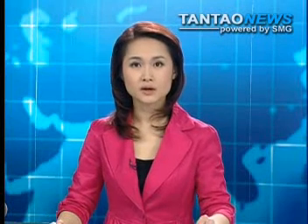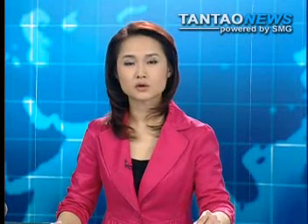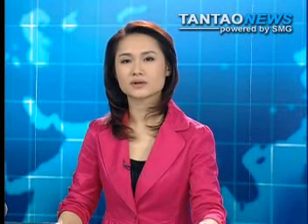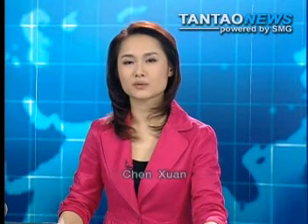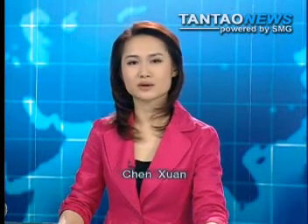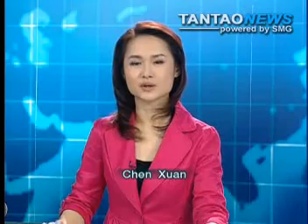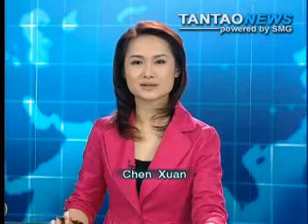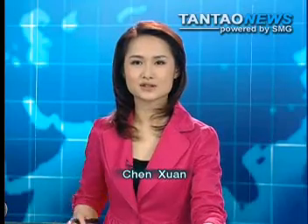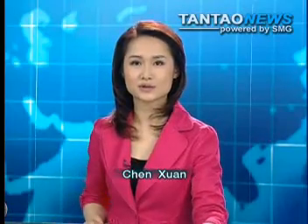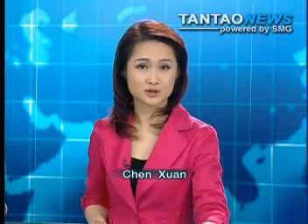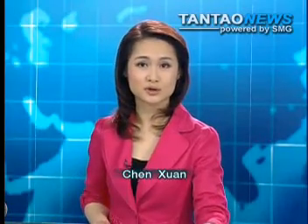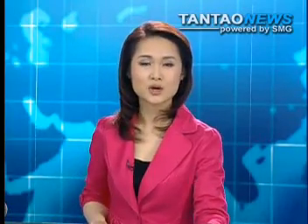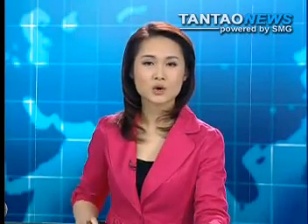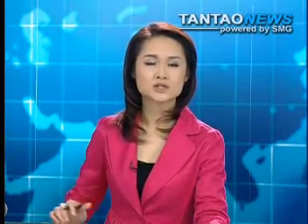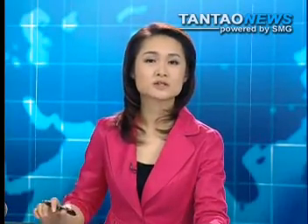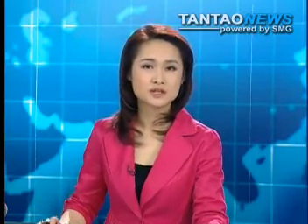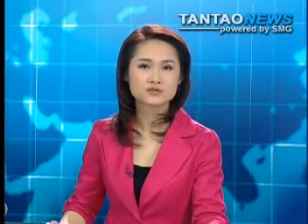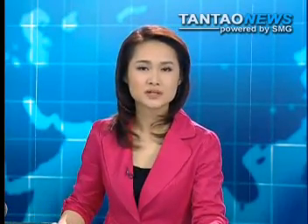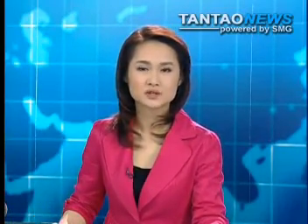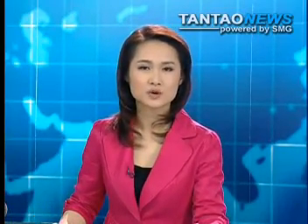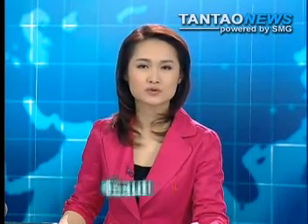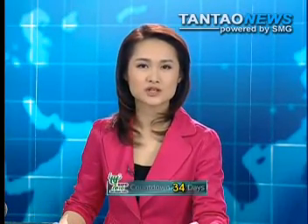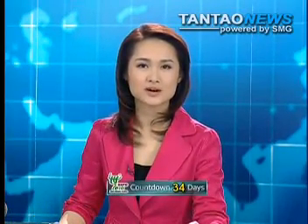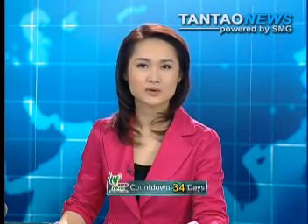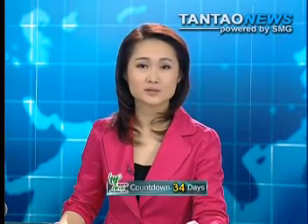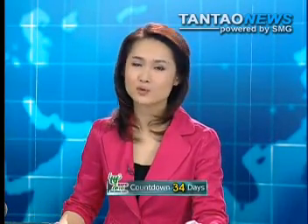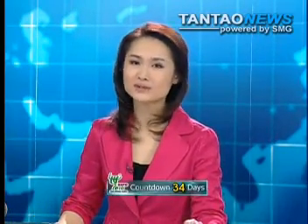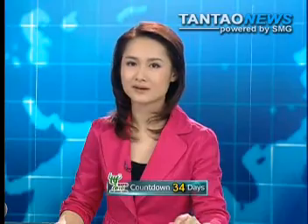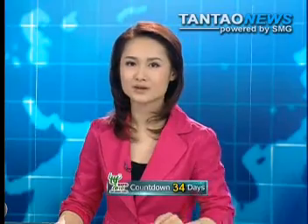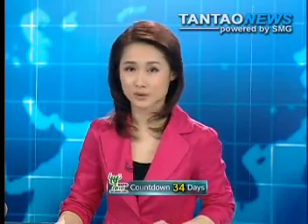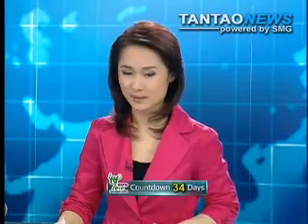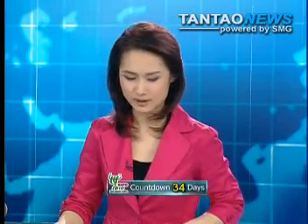Good evening and welcome to ICS News. I'm Chen Xuan. With just 34 days to go before the Shanghai World Expo opens, here is what's happening.